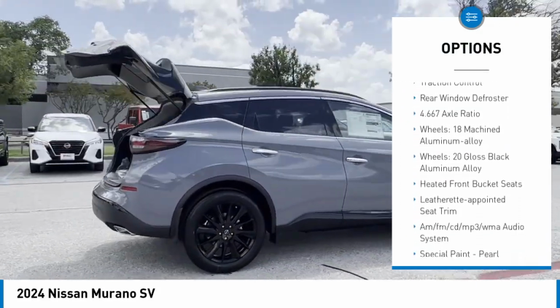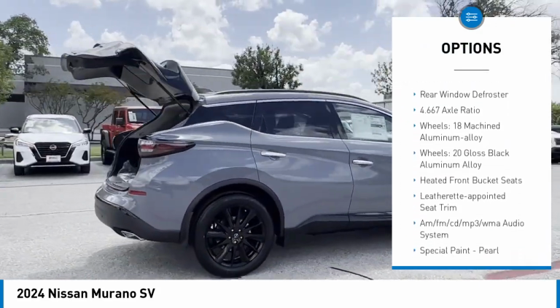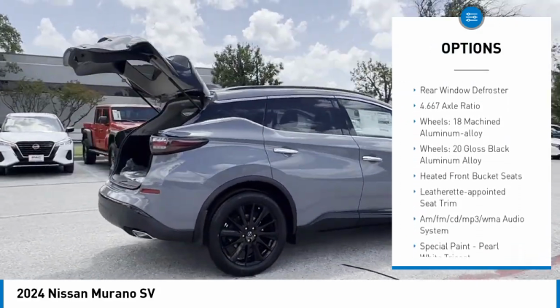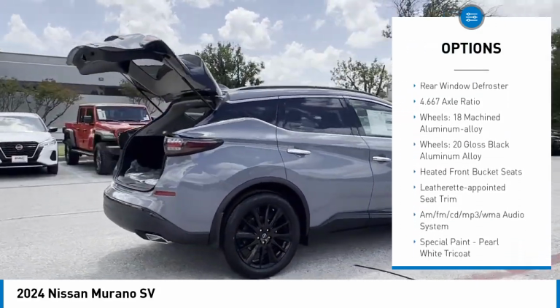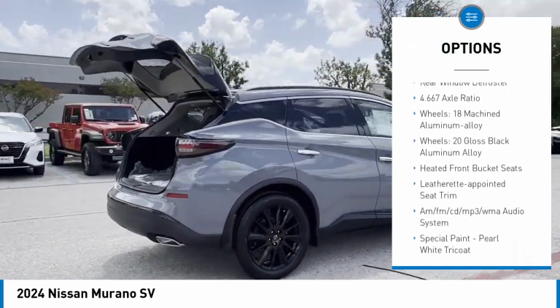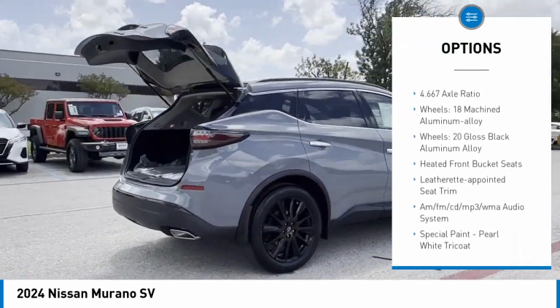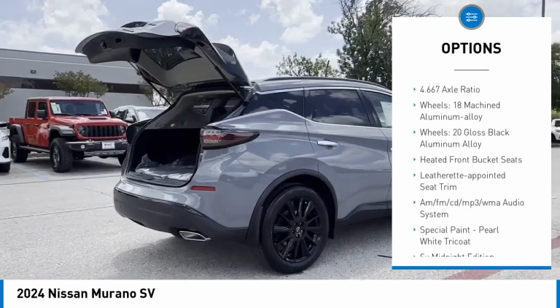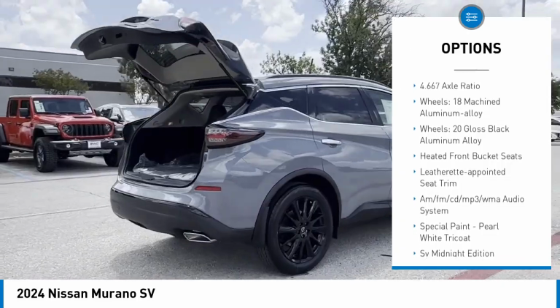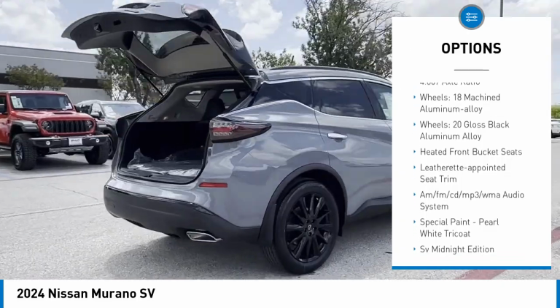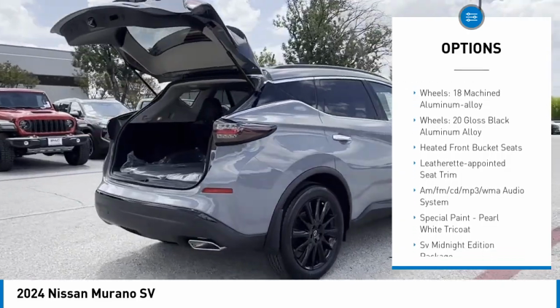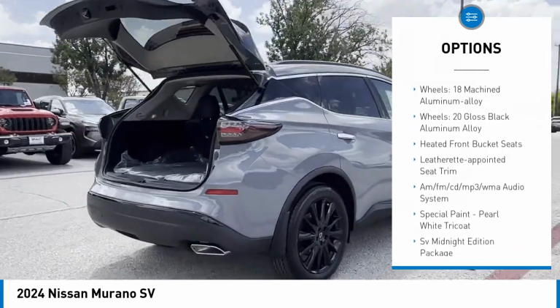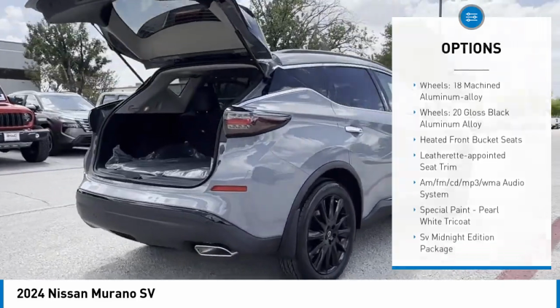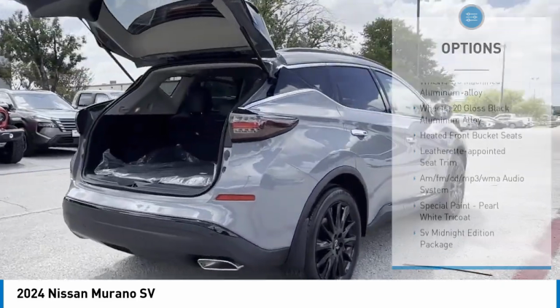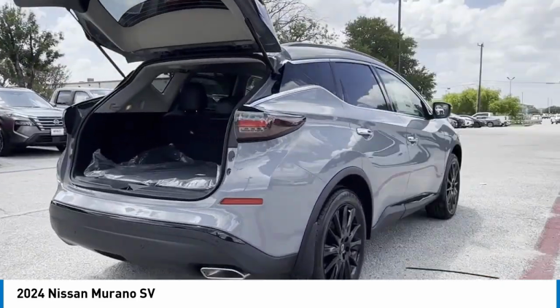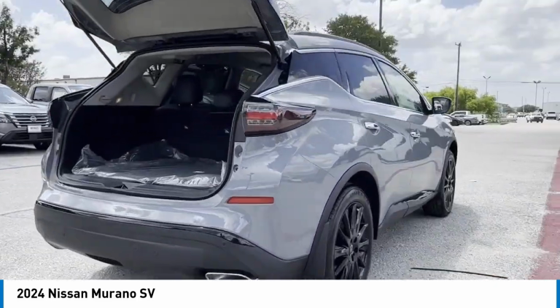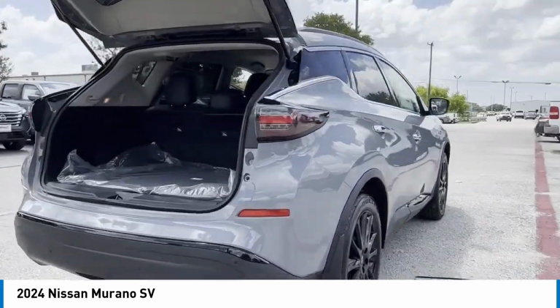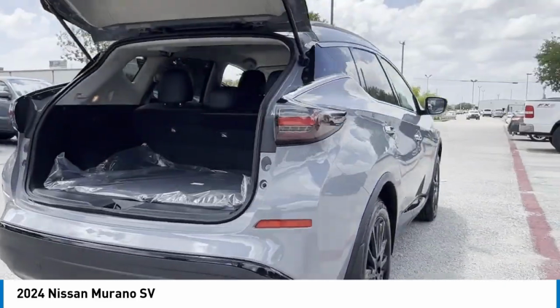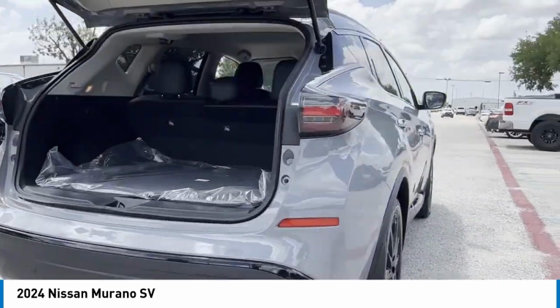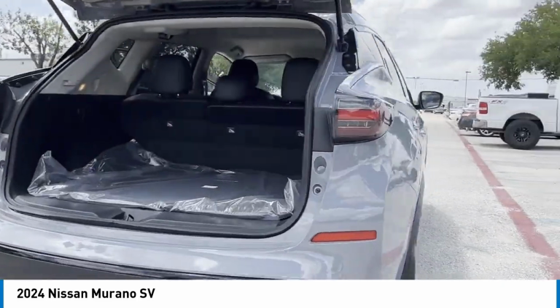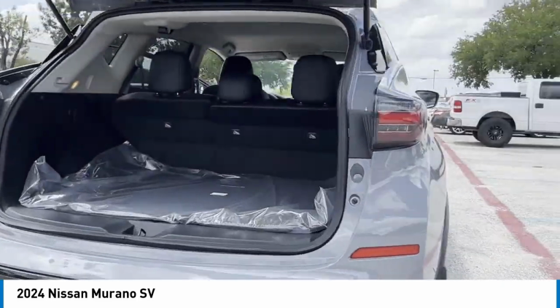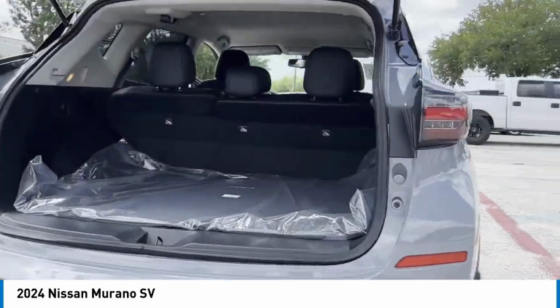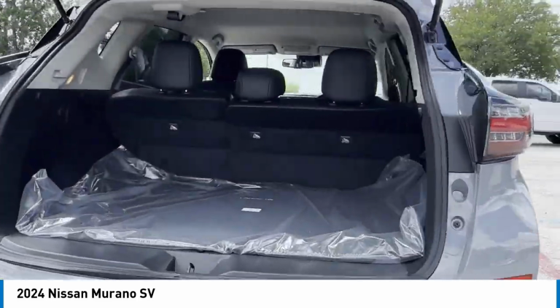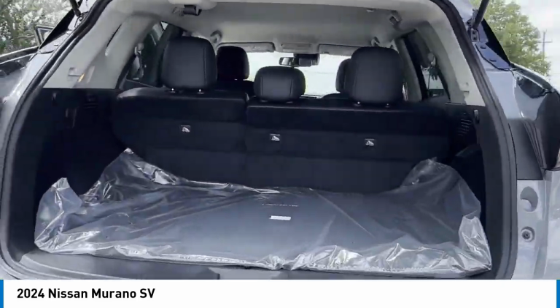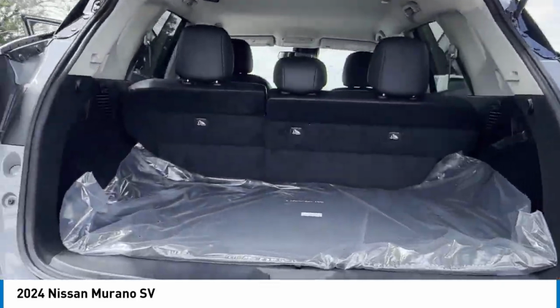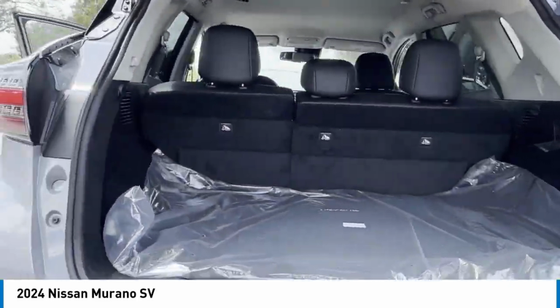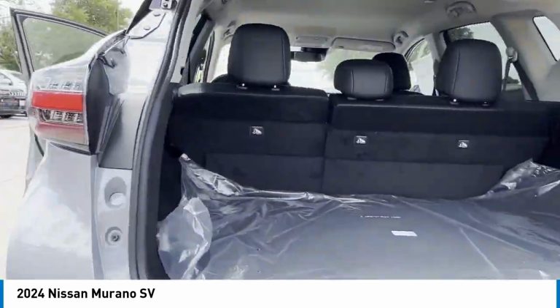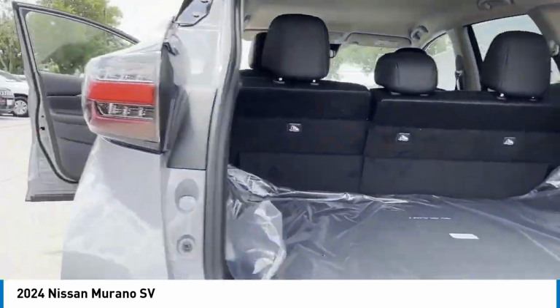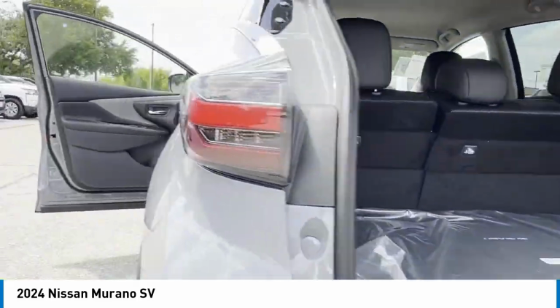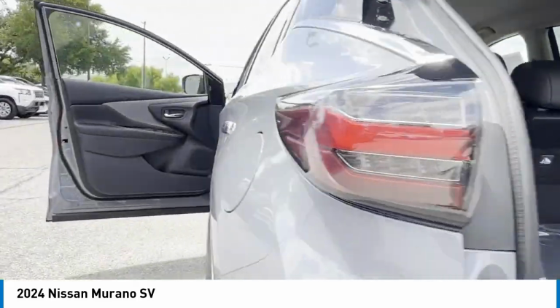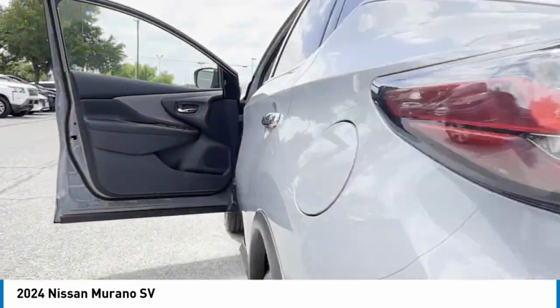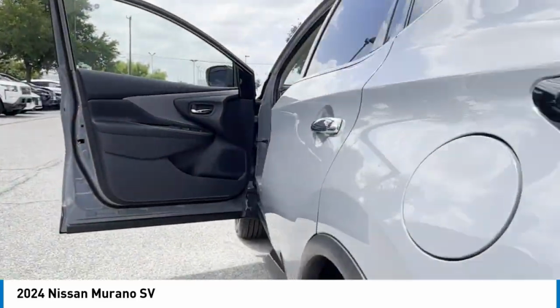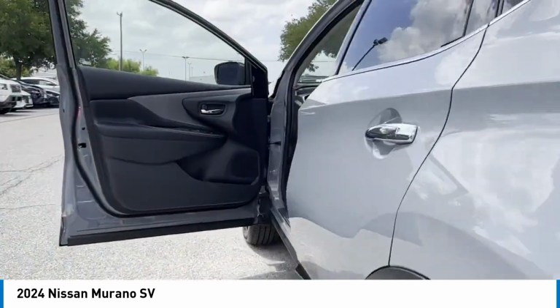Four-wheel disc brakes, electronic stability control, traction control, and rear window defroster.